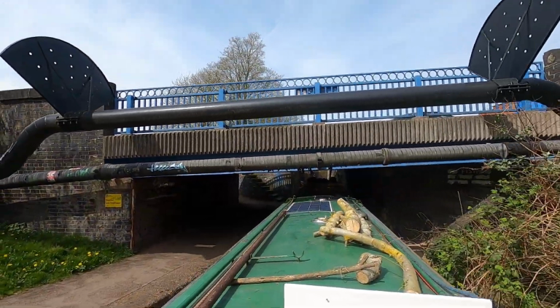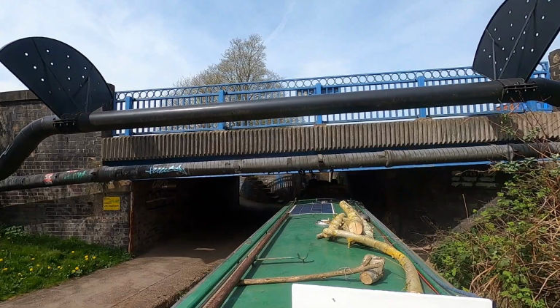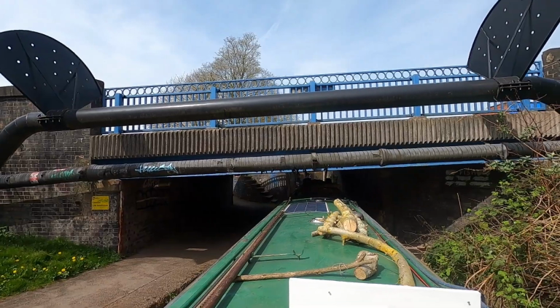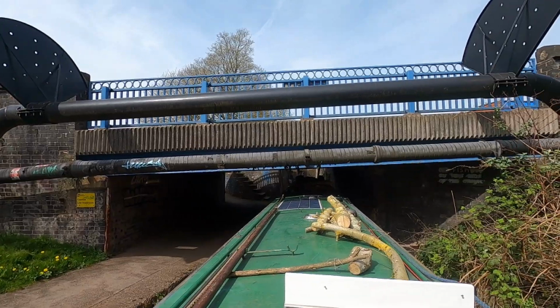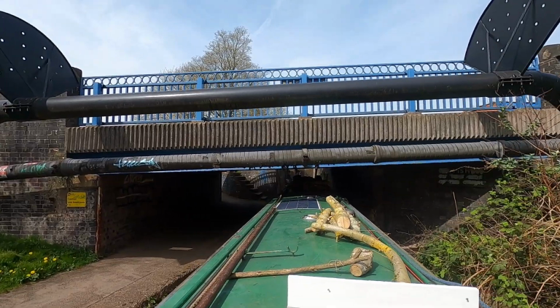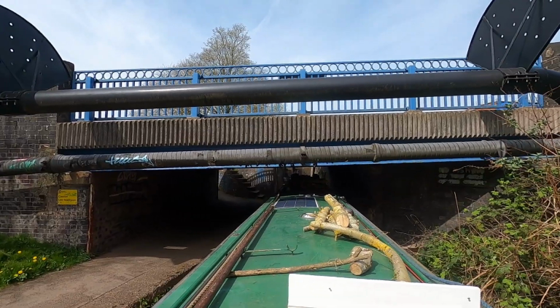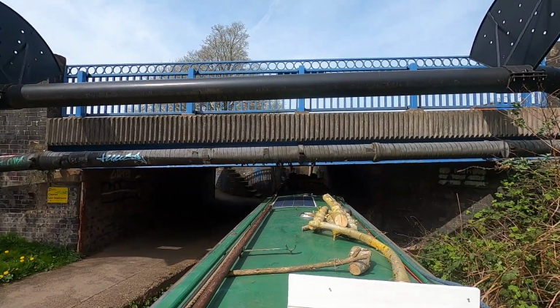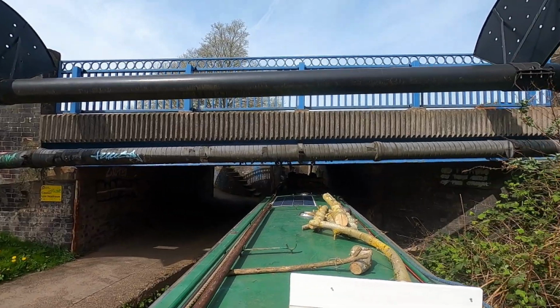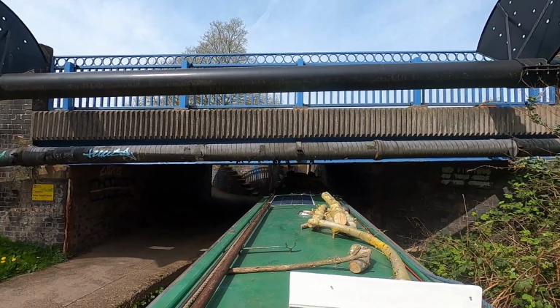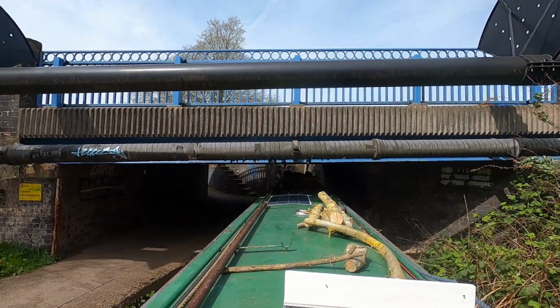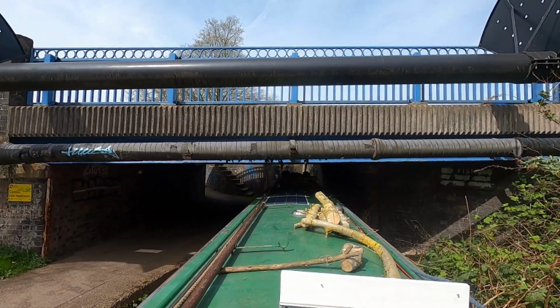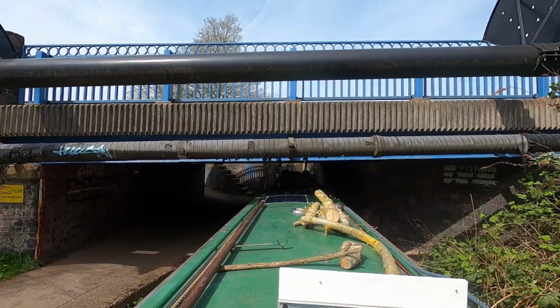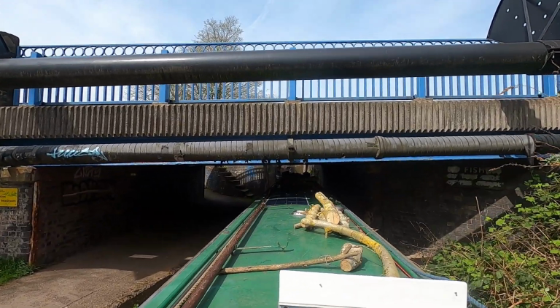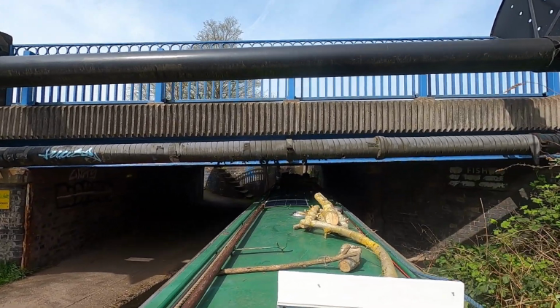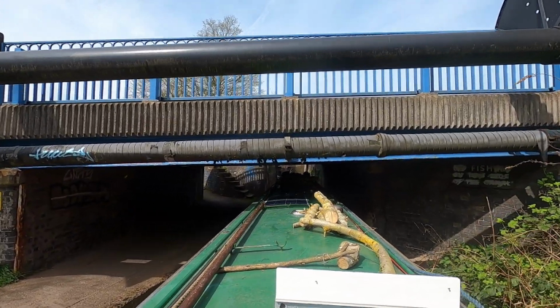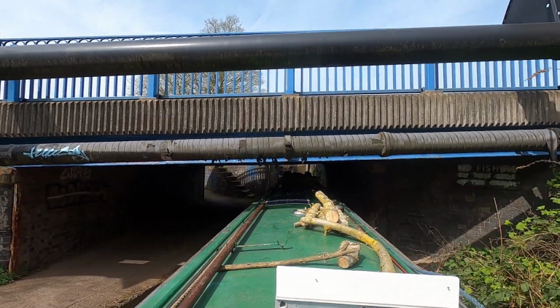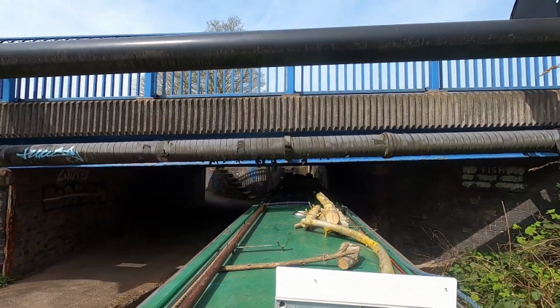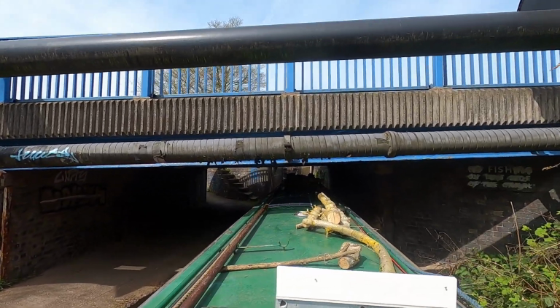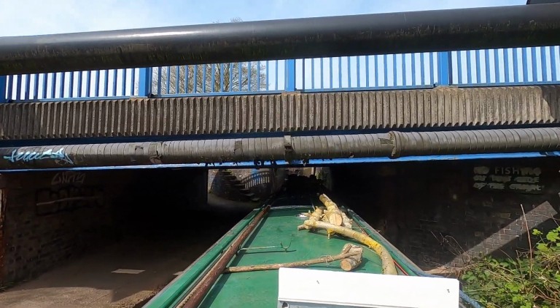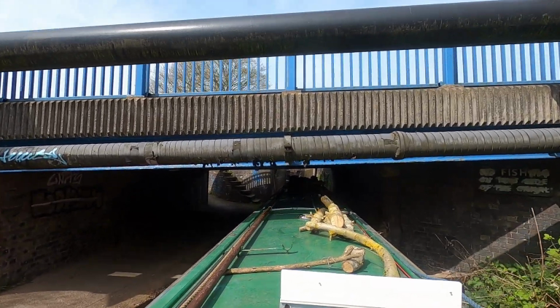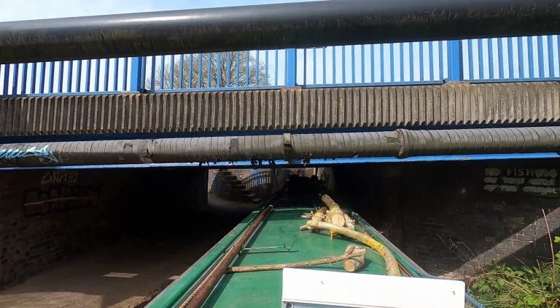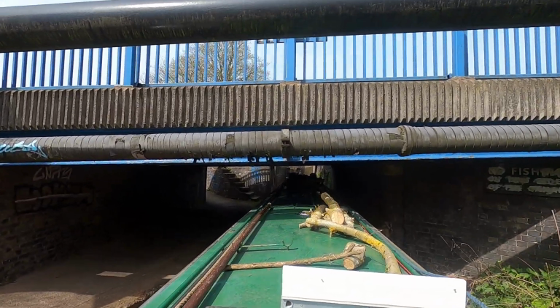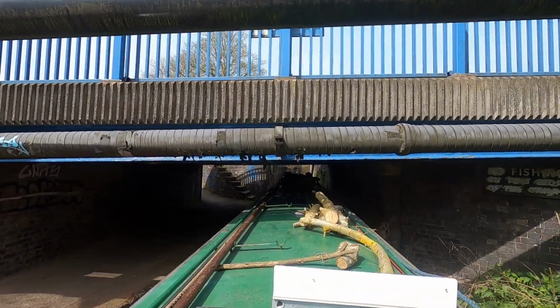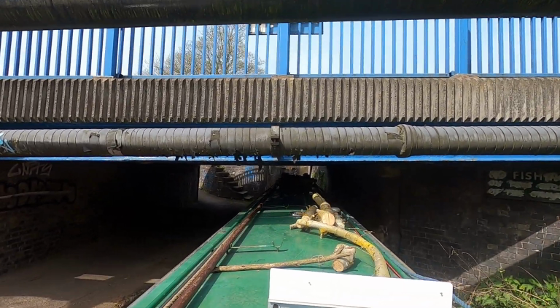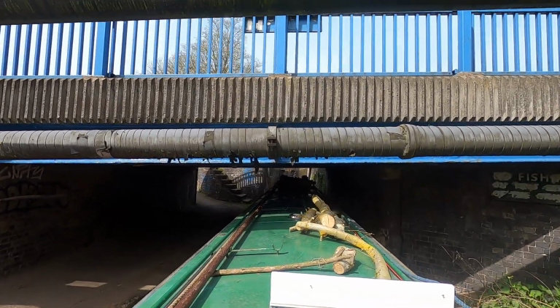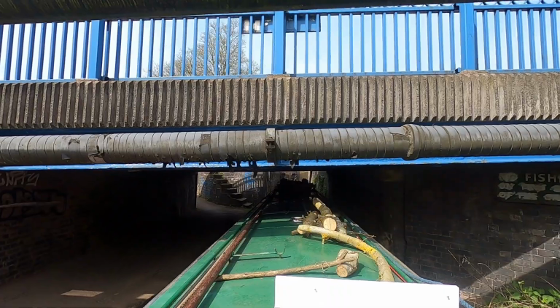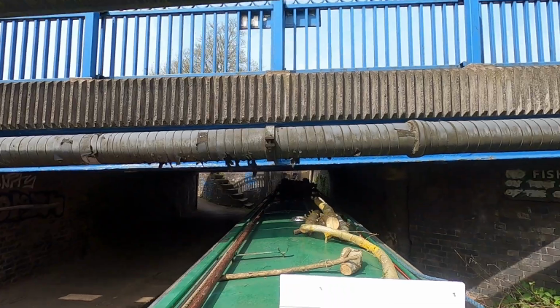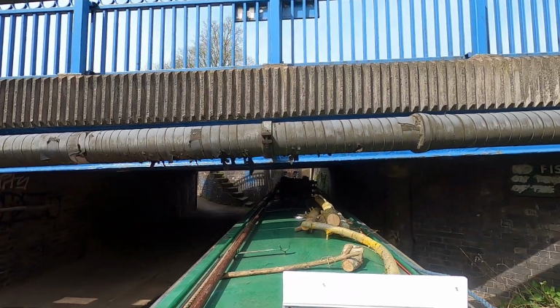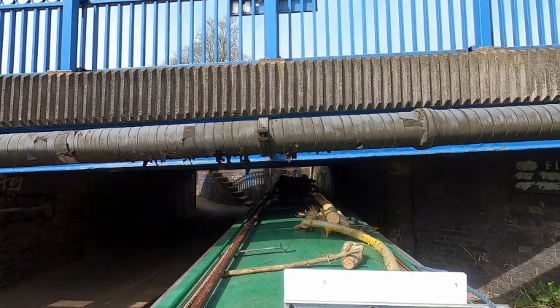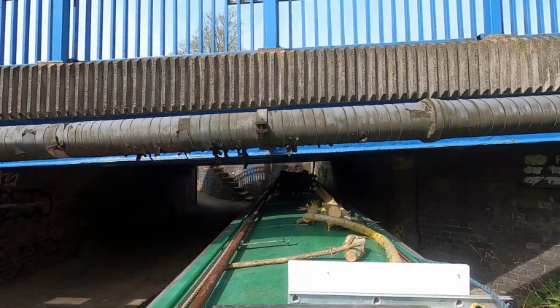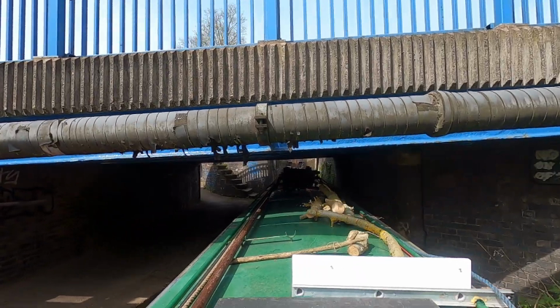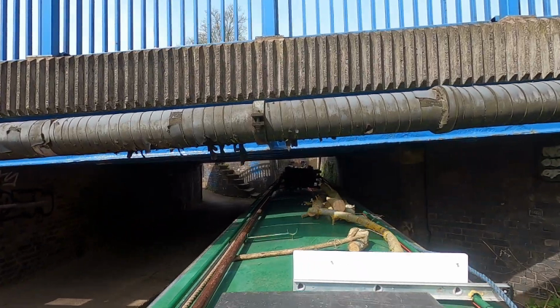And here's the first reason why I took the chimney down. It's an extremely low bridge, and I think the next one's even lower.